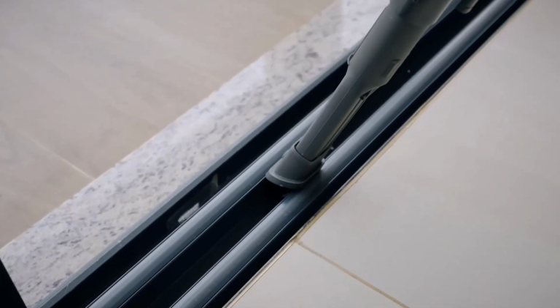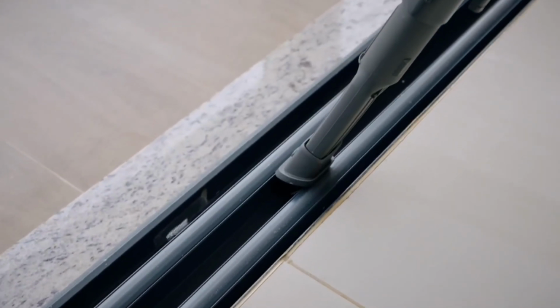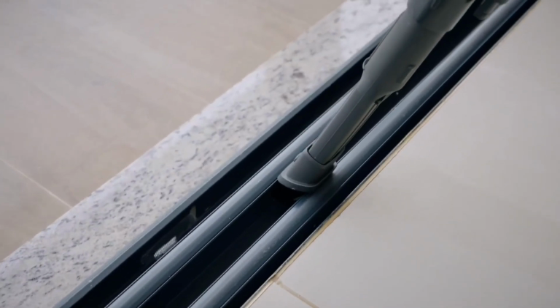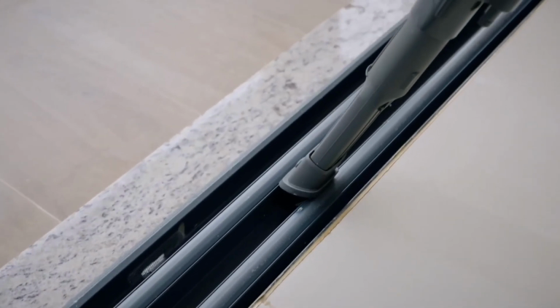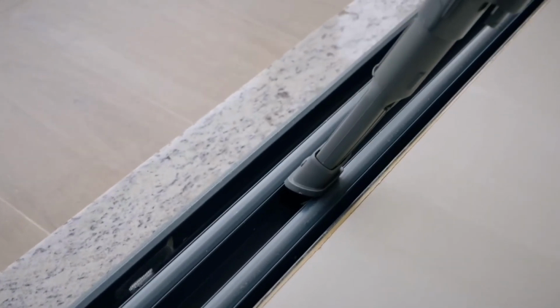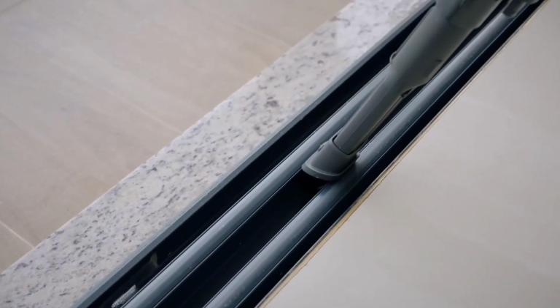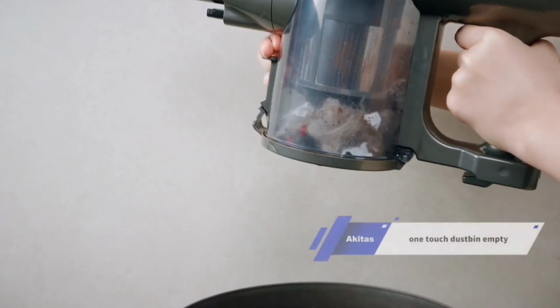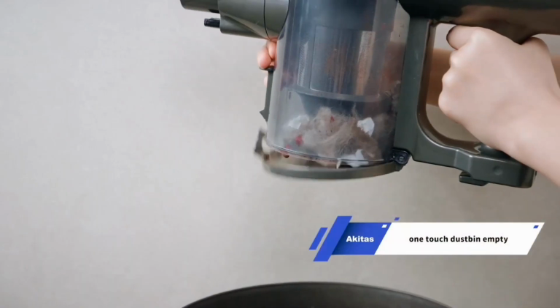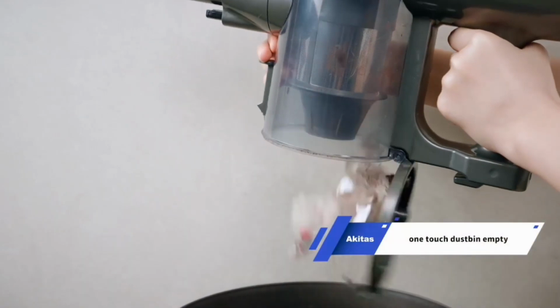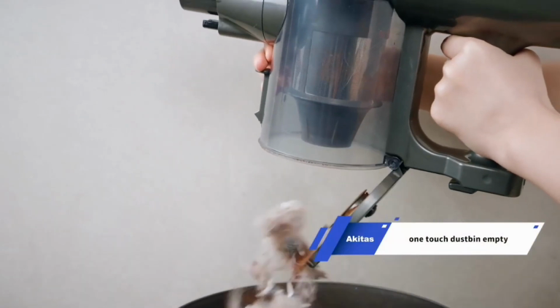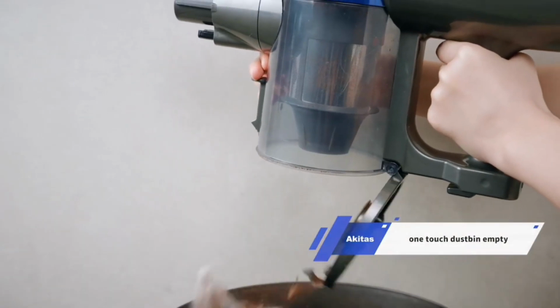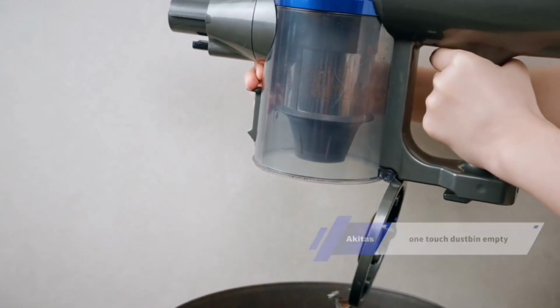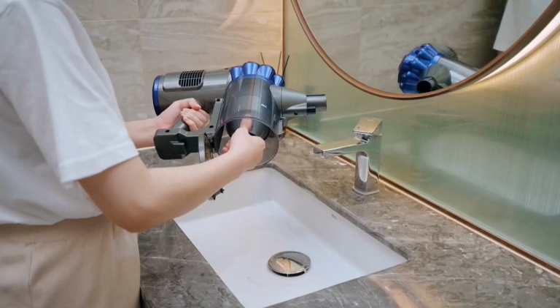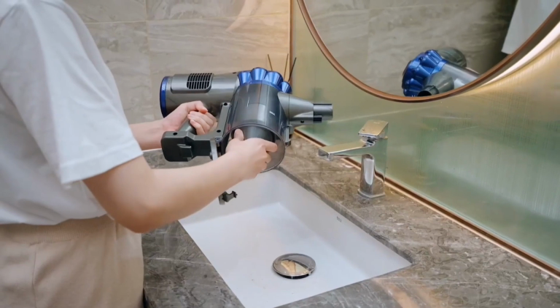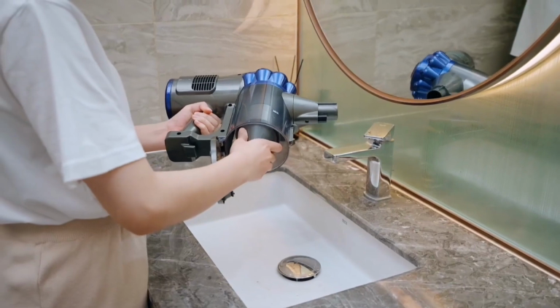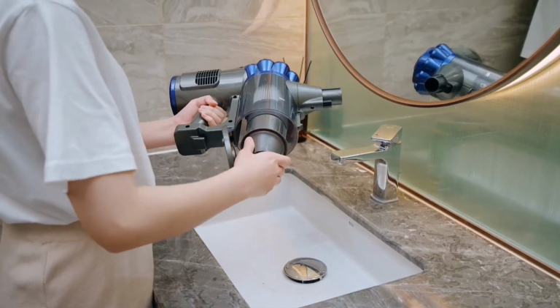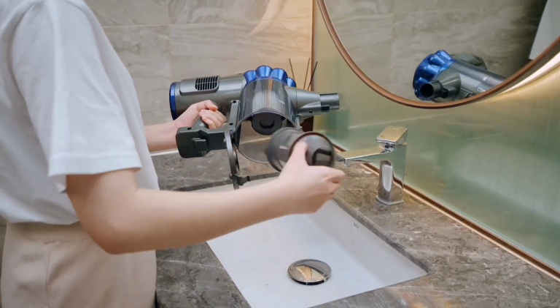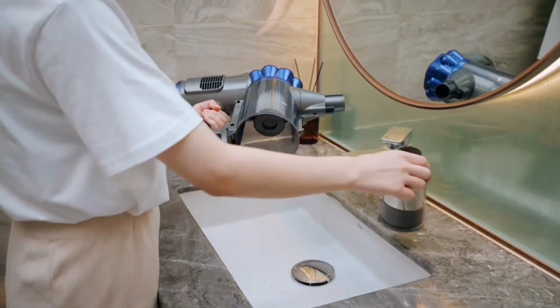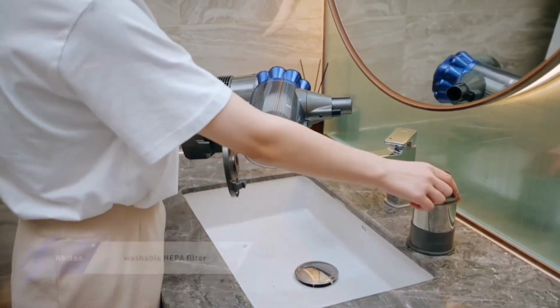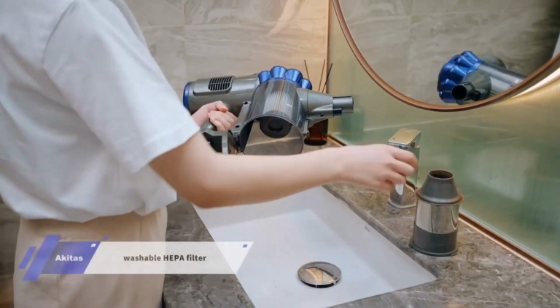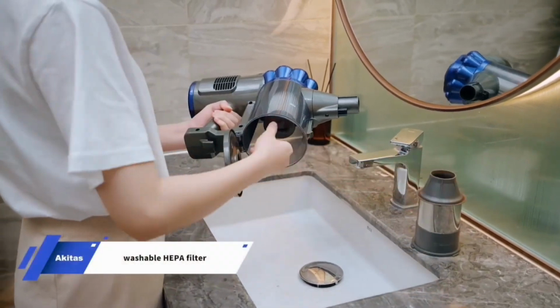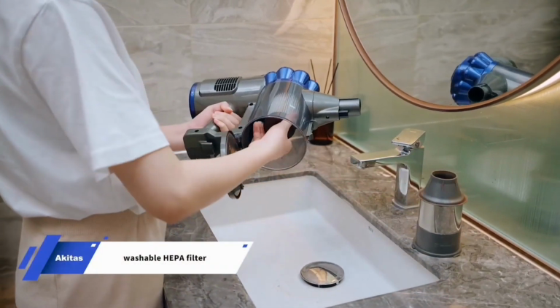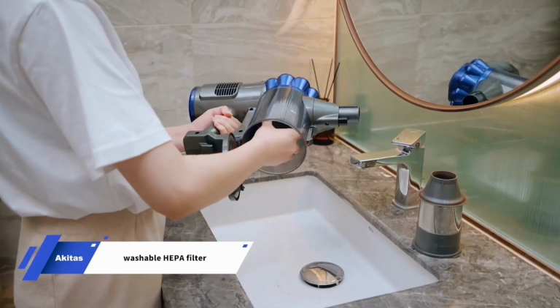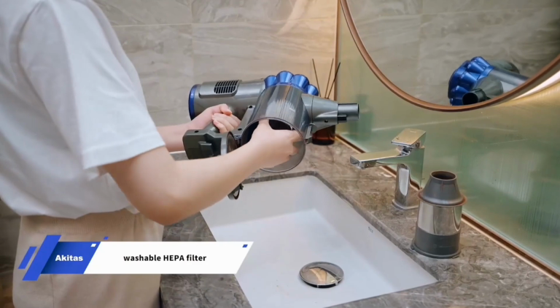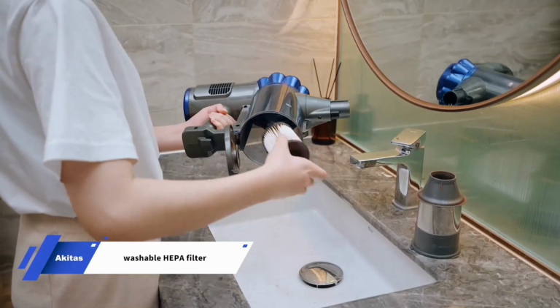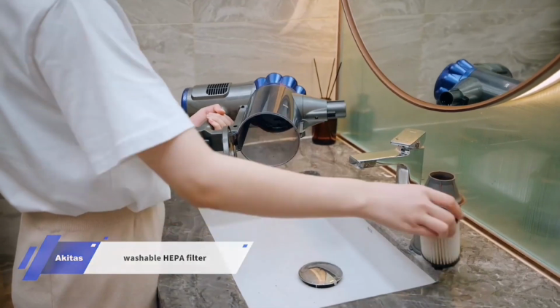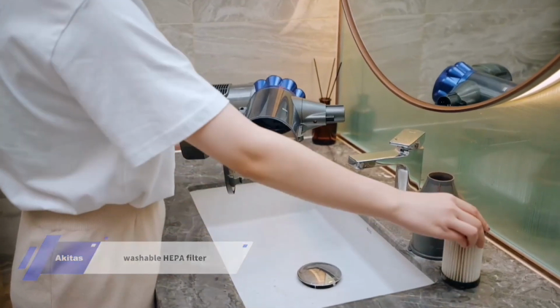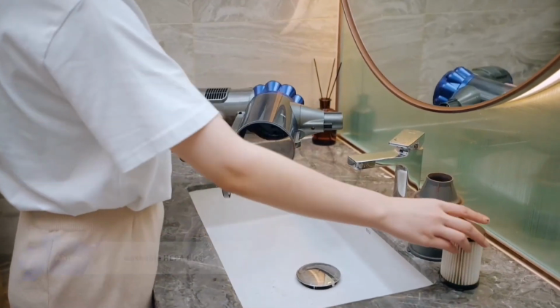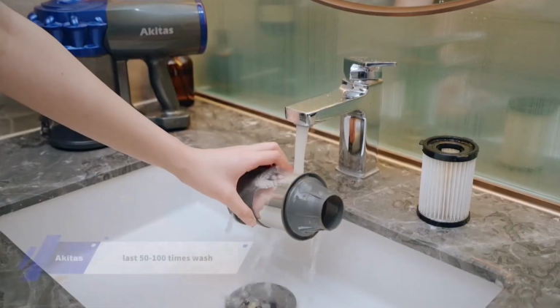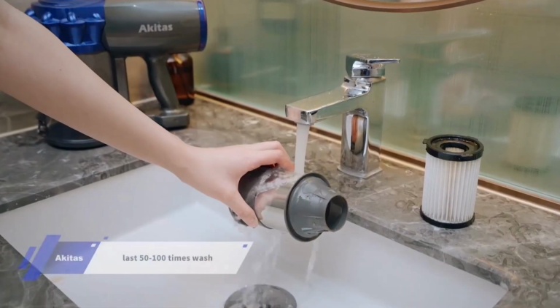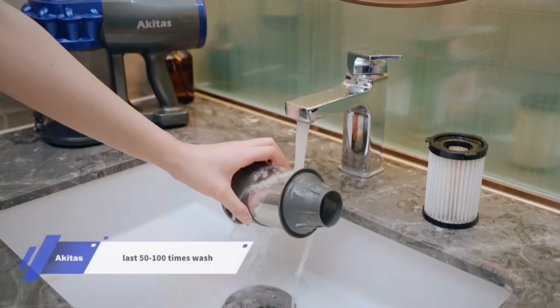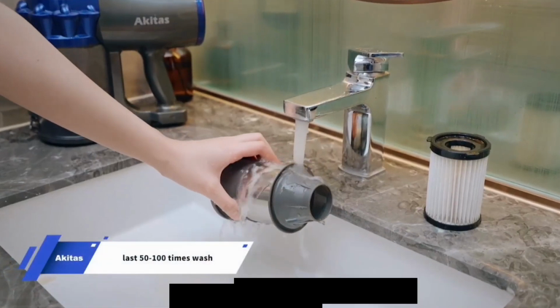Although the 40-minute runtime is impressive, it may be limited for extensive cleaning without an intermediate charge.